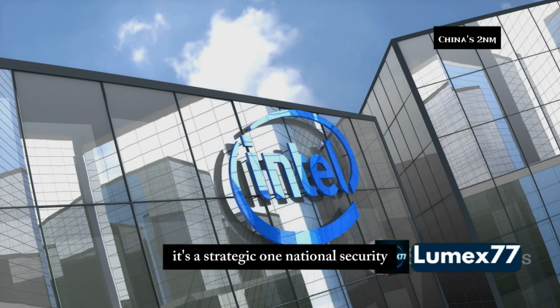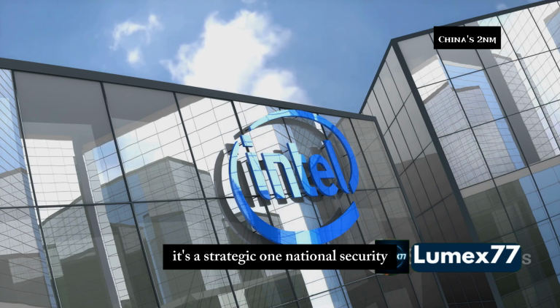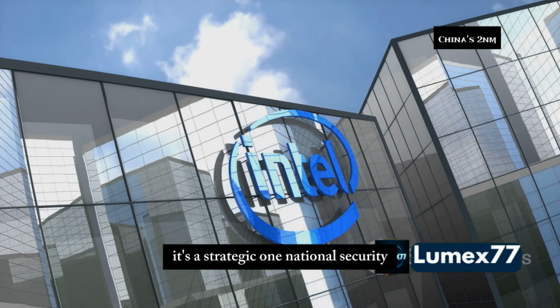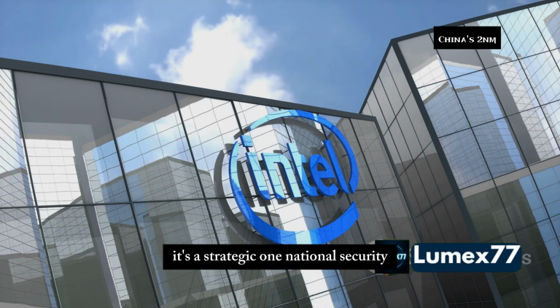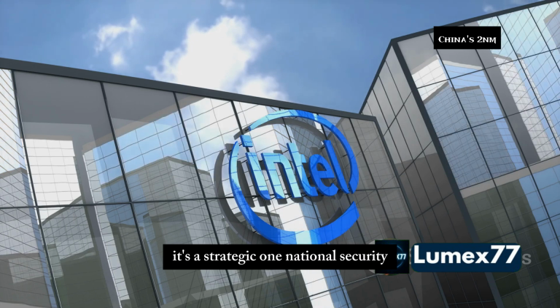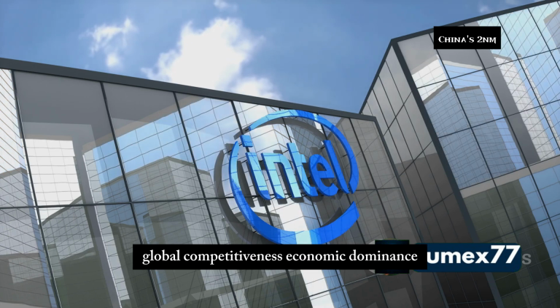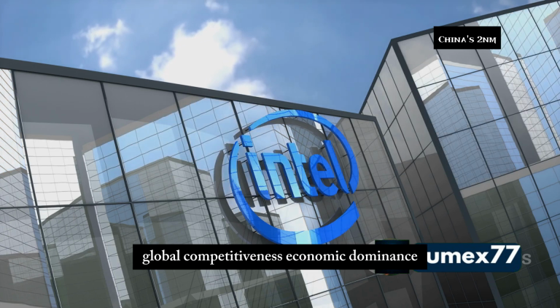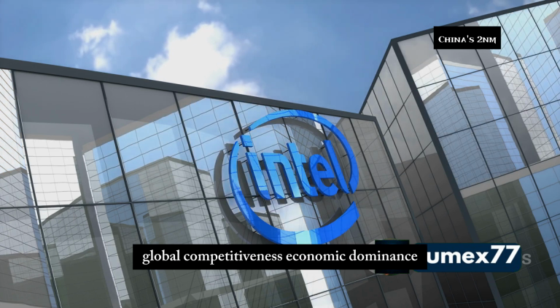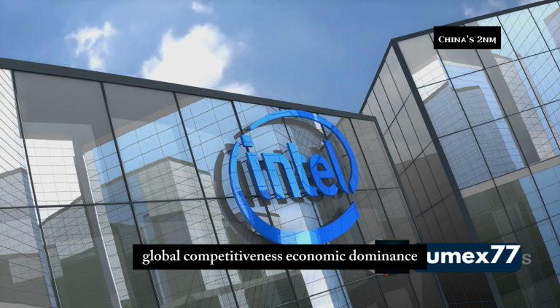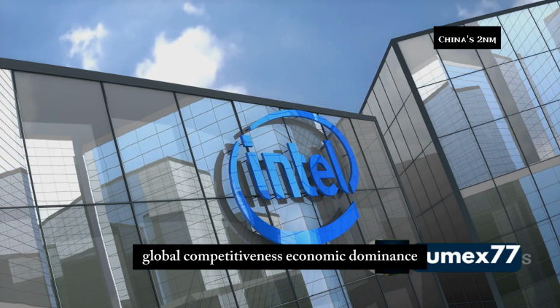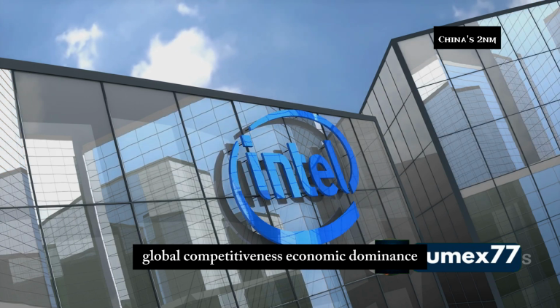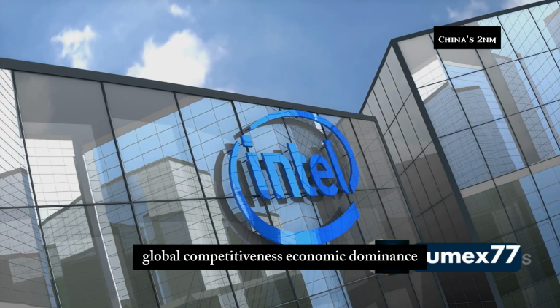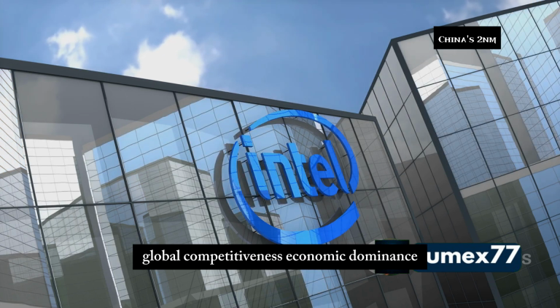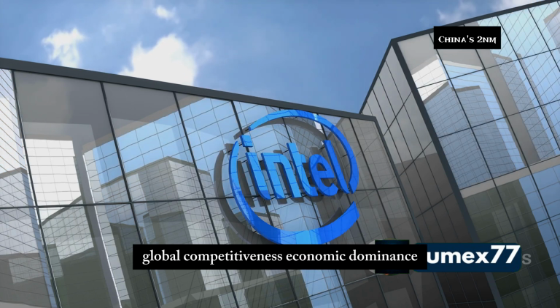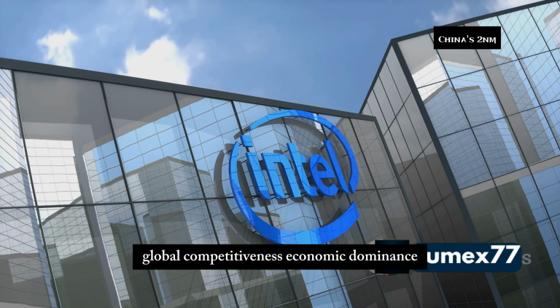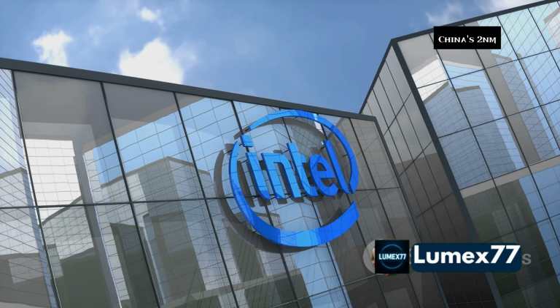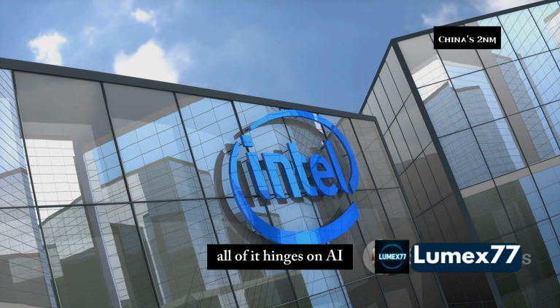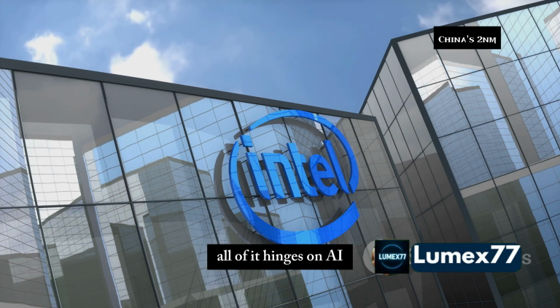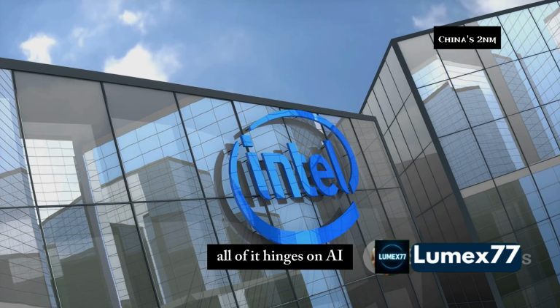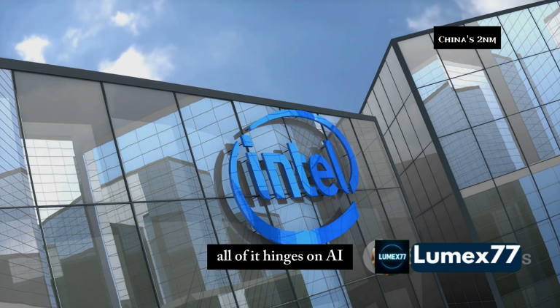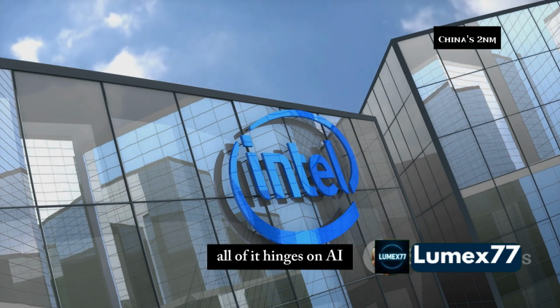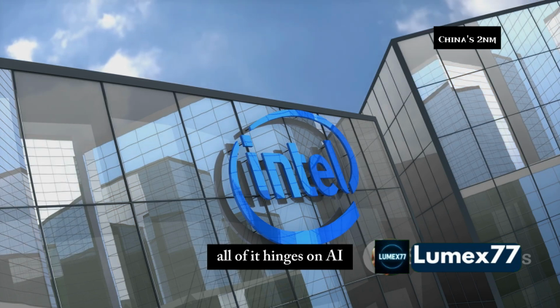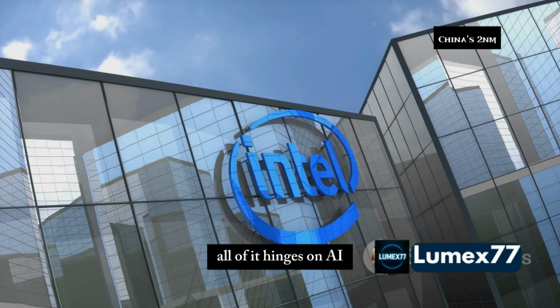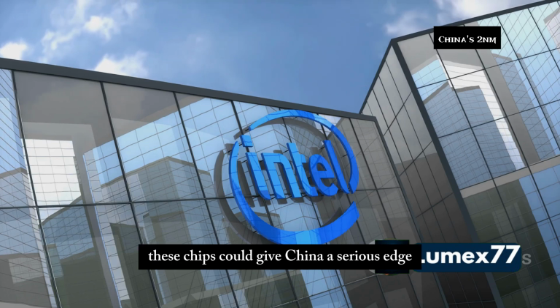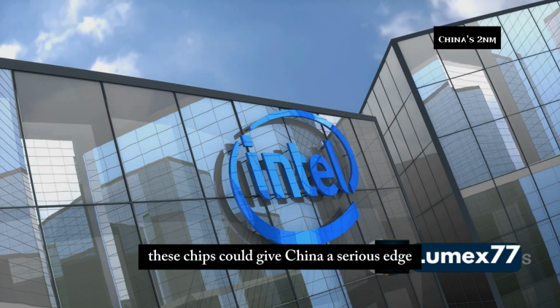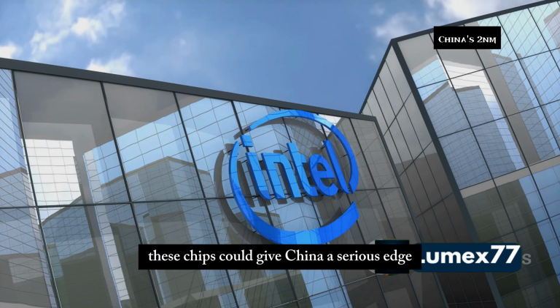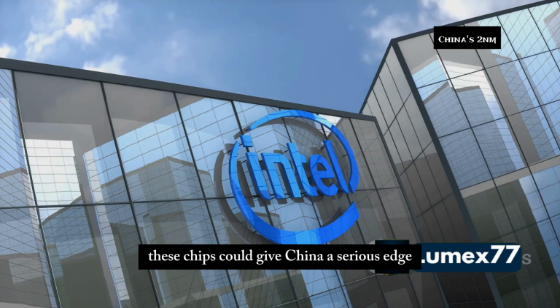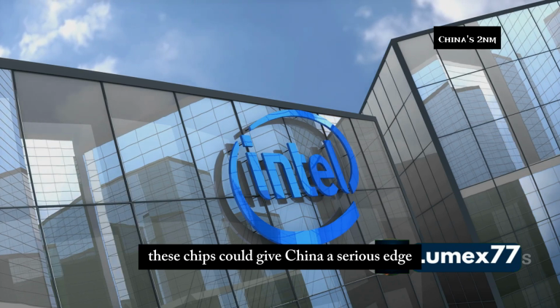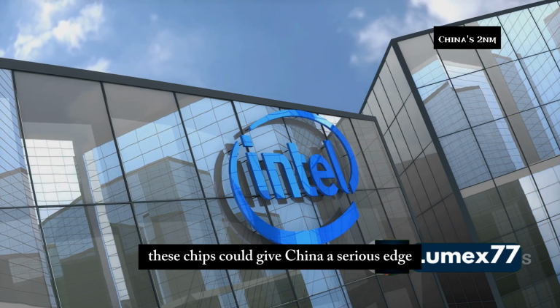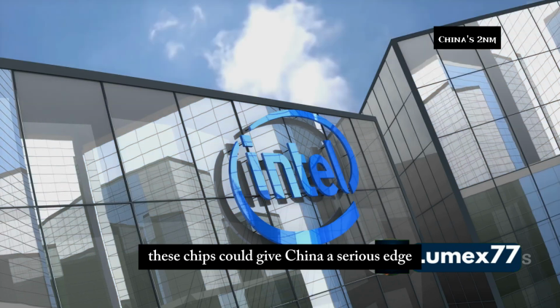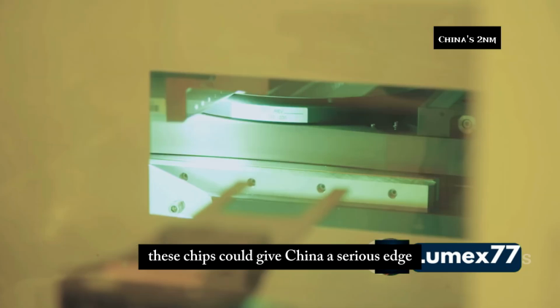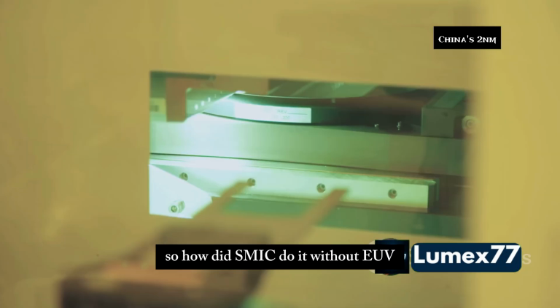National security, global competitiveness, economic dominance — all of it hinges on AI. These chips could give China a serious edge.